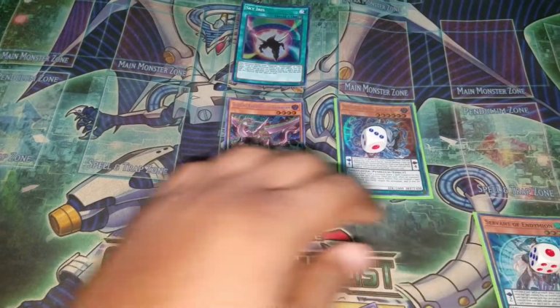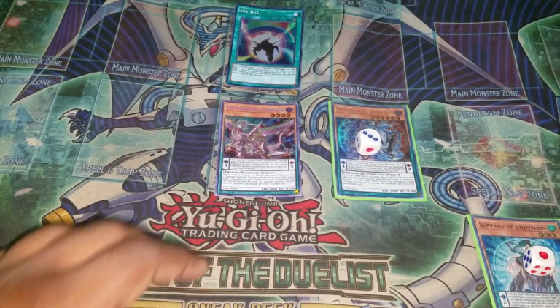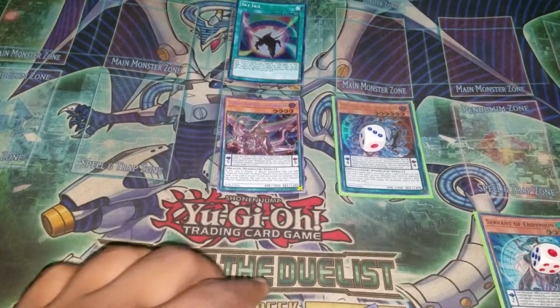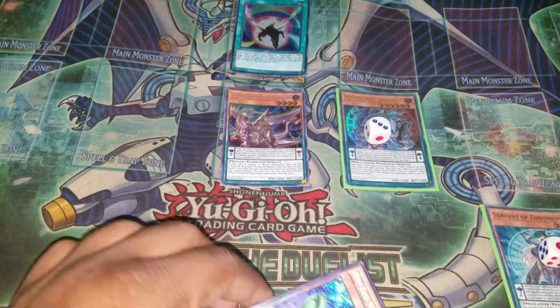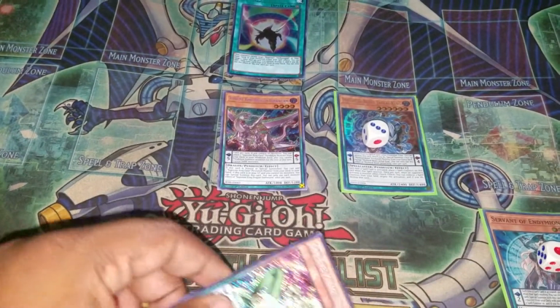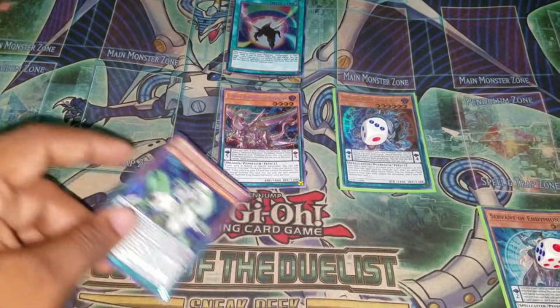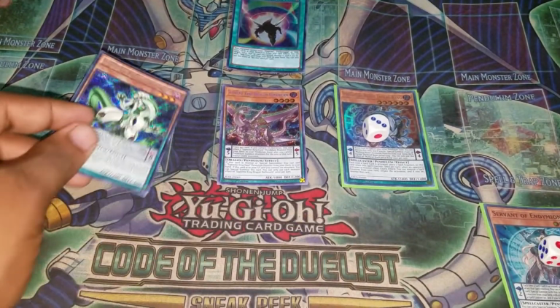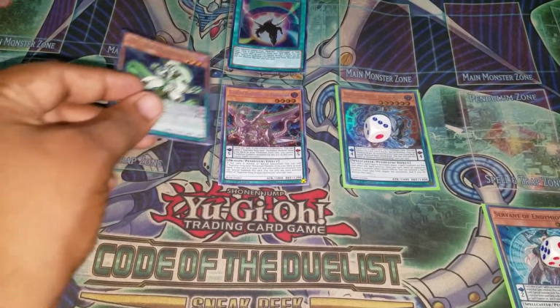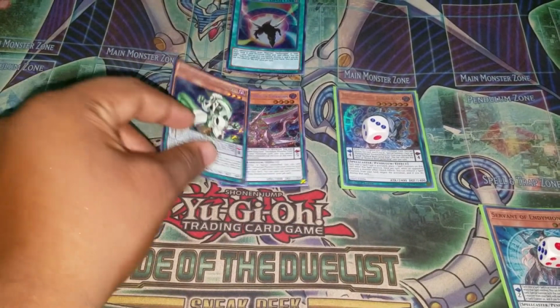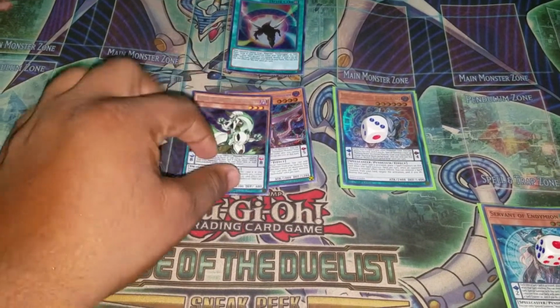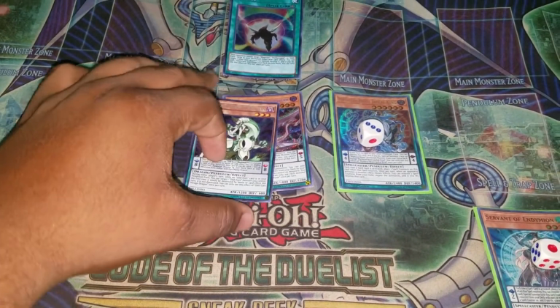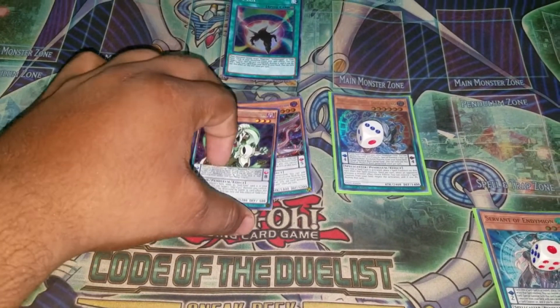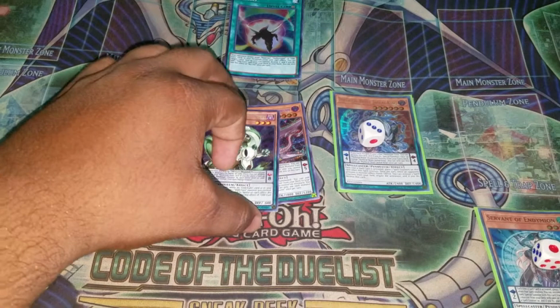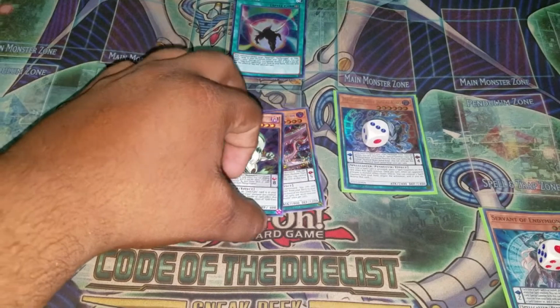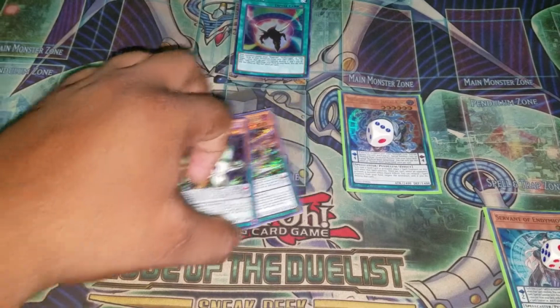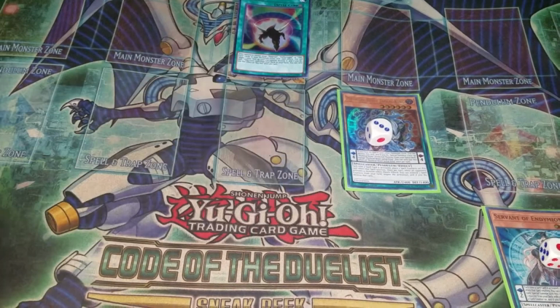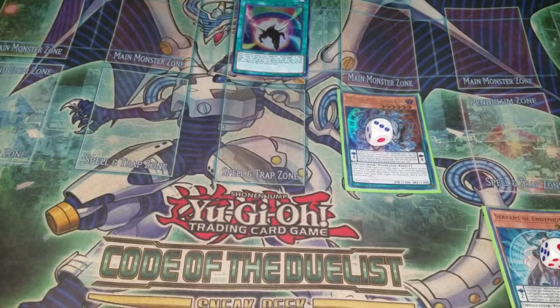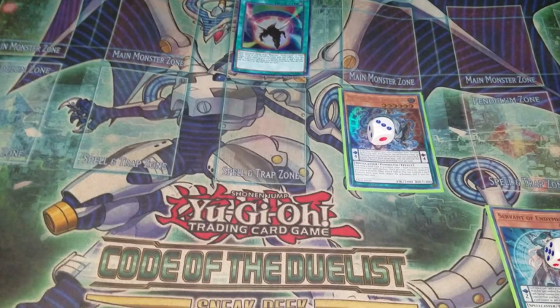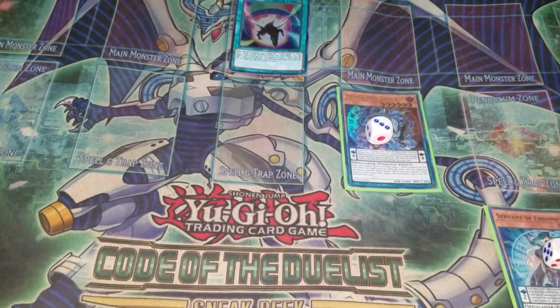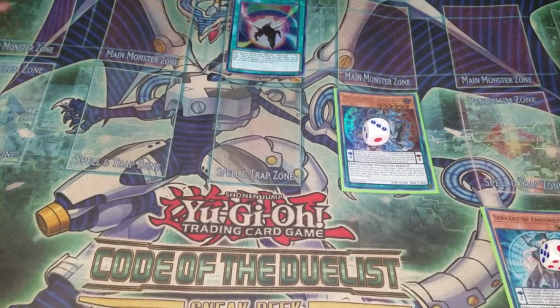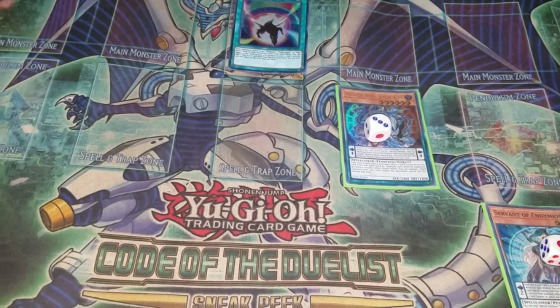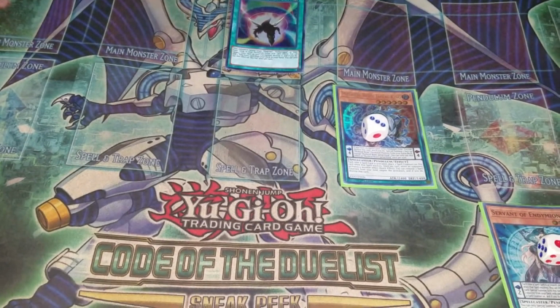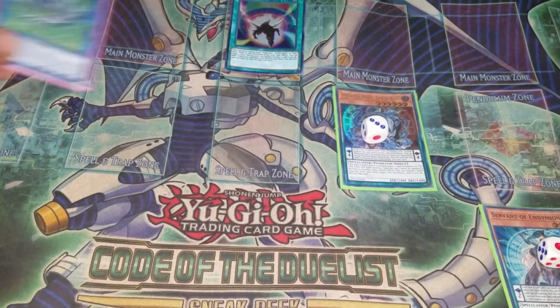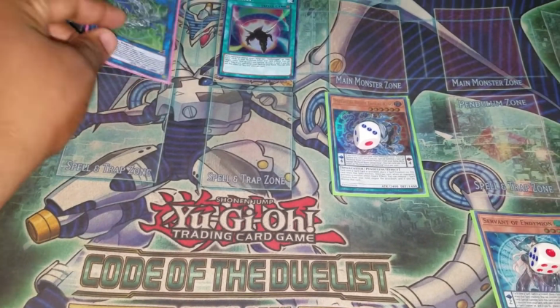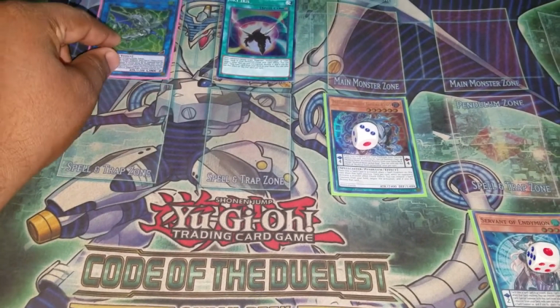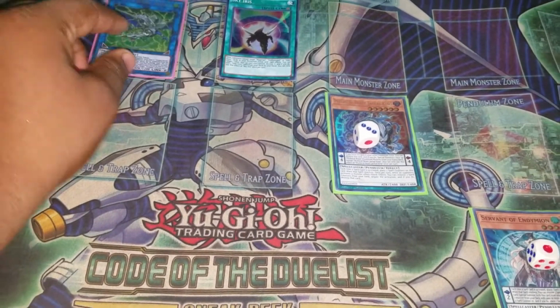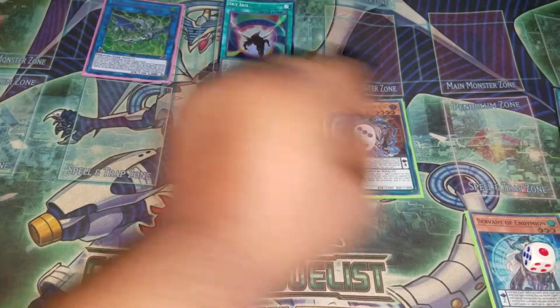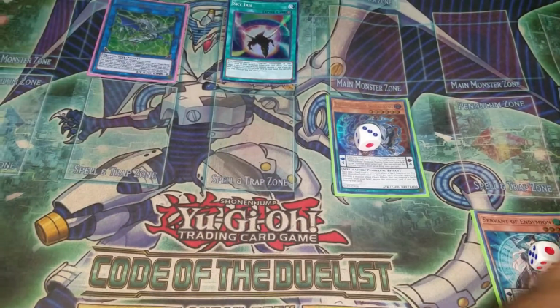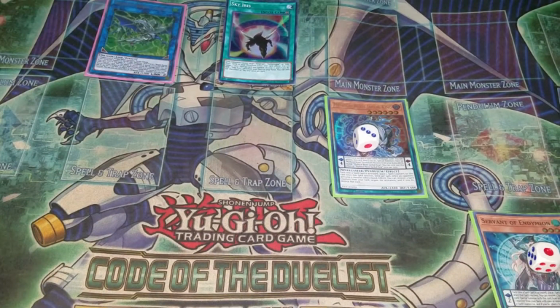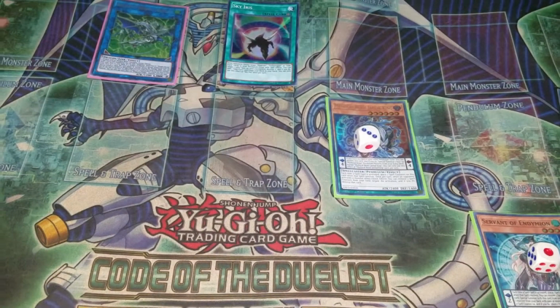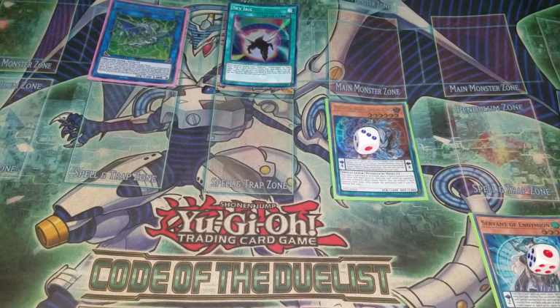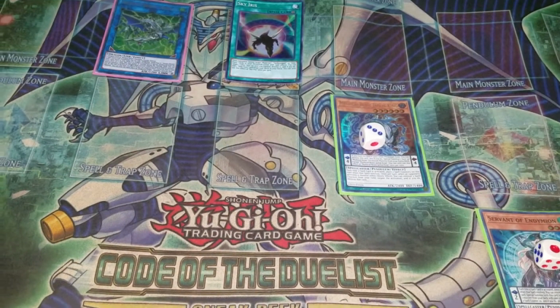Now you can summon your Mirage and link summon into Romulus. You'll get your Romulus effect to add Ravine. You'll use it, just not yet.